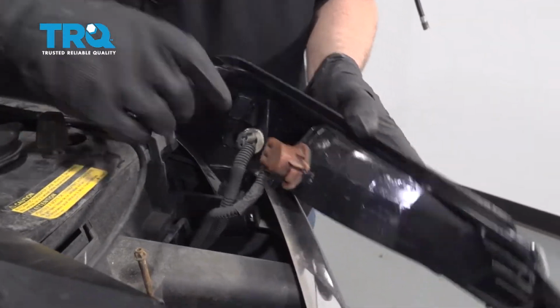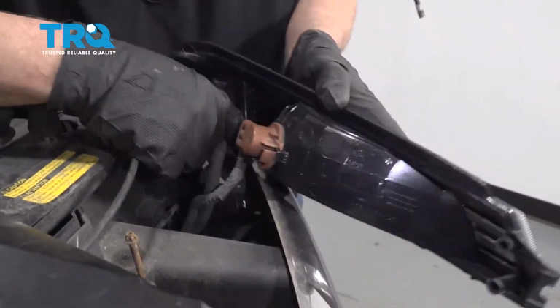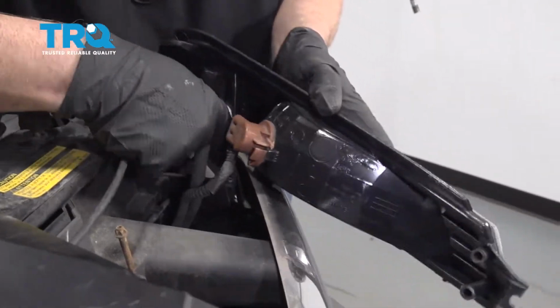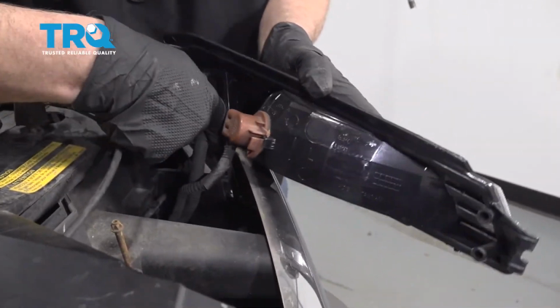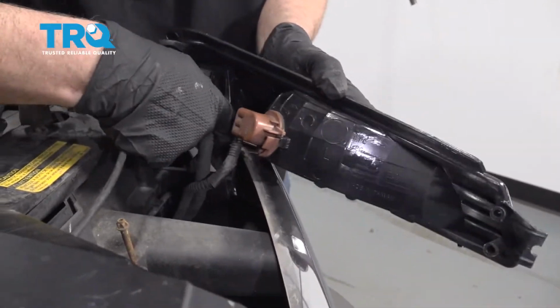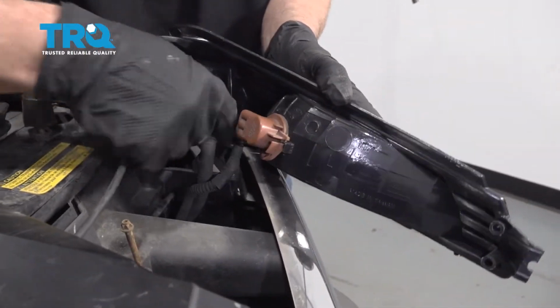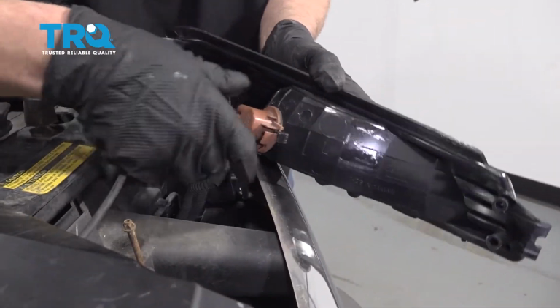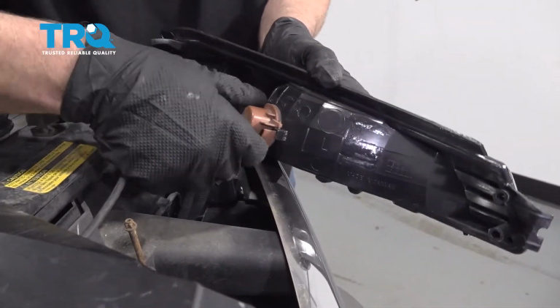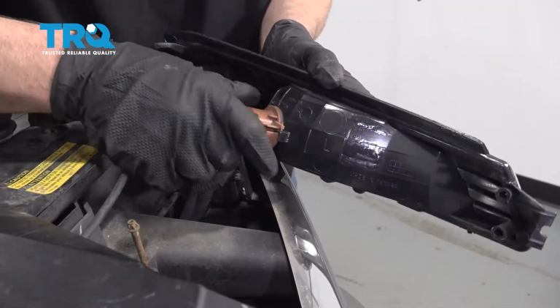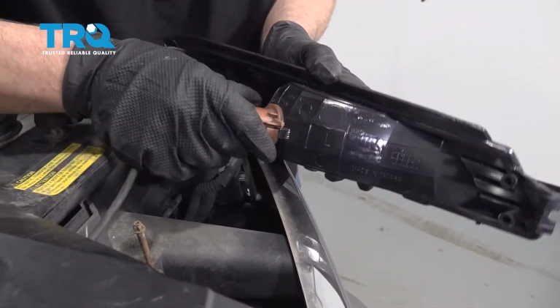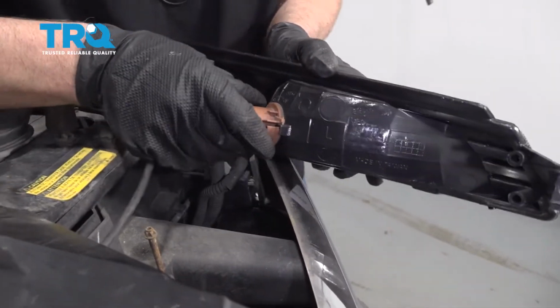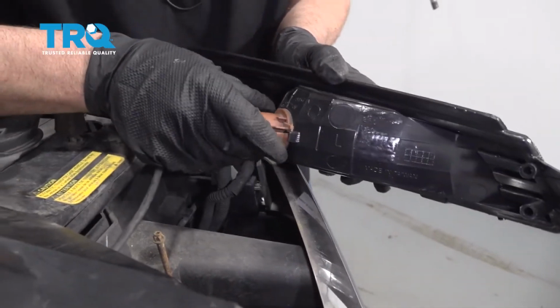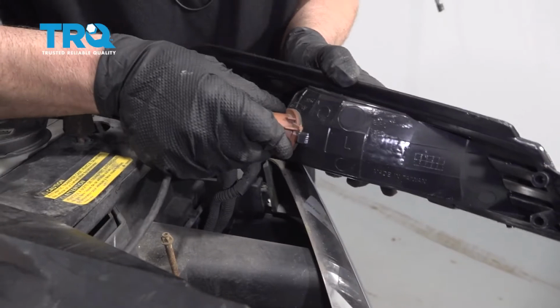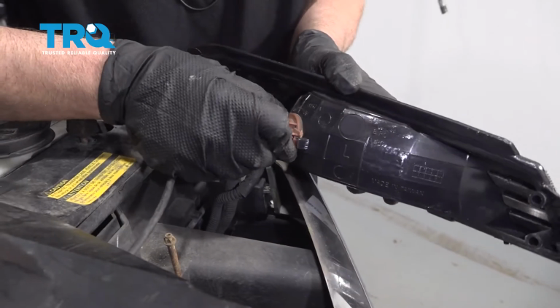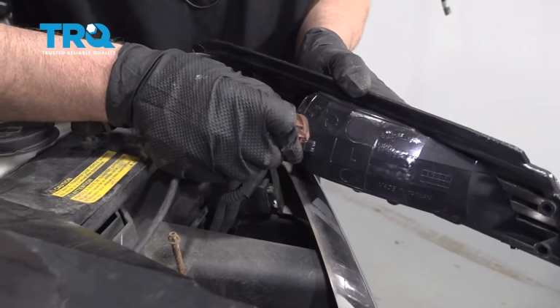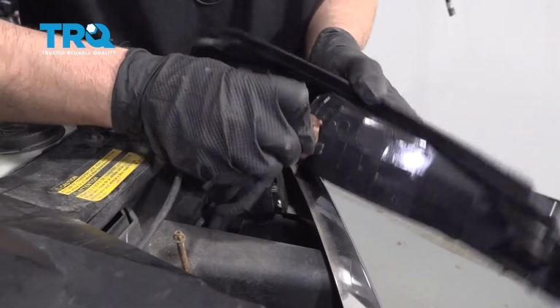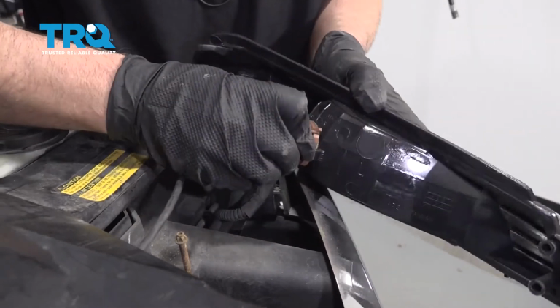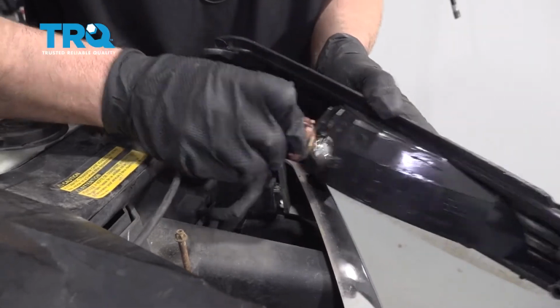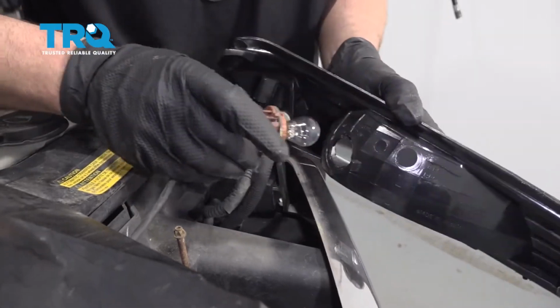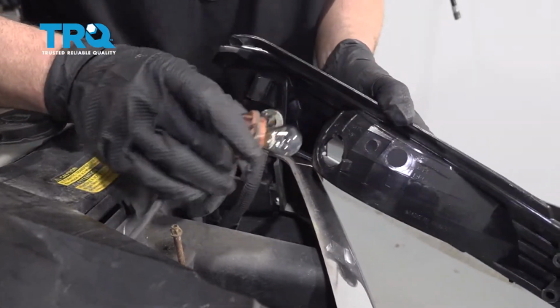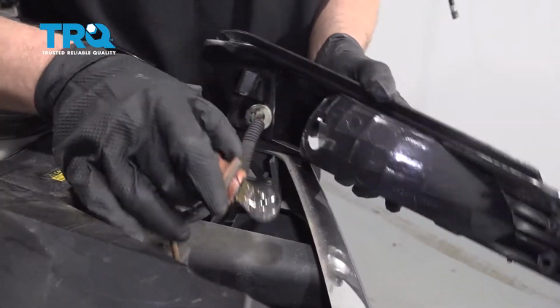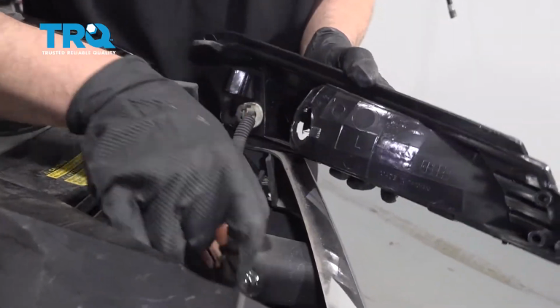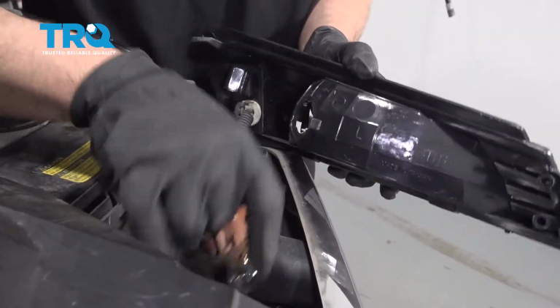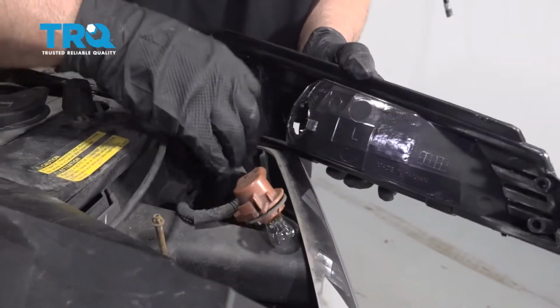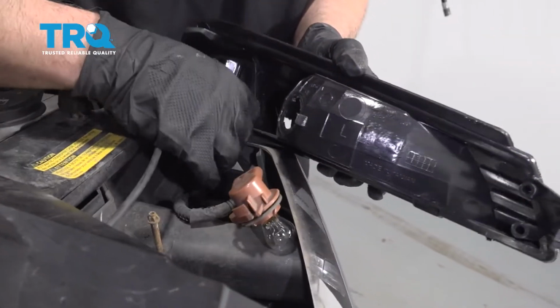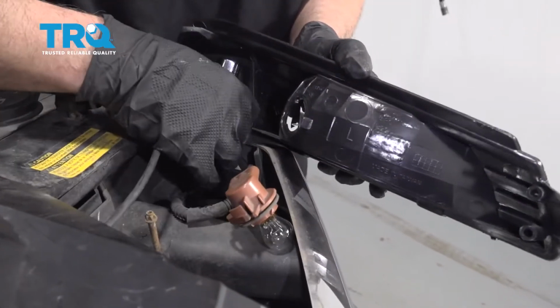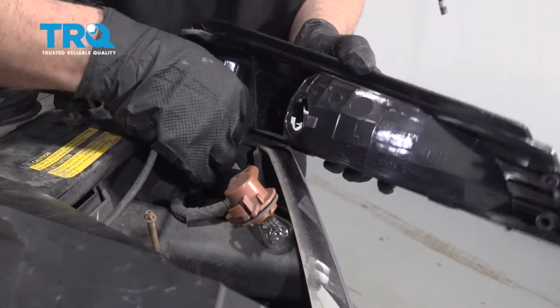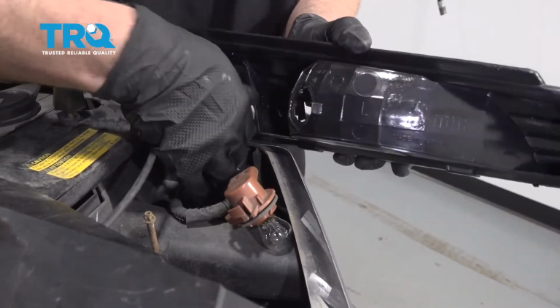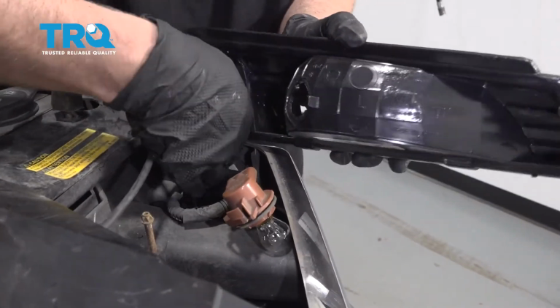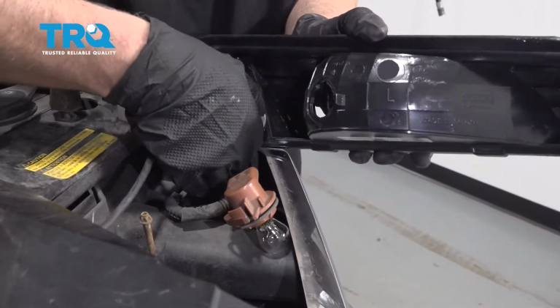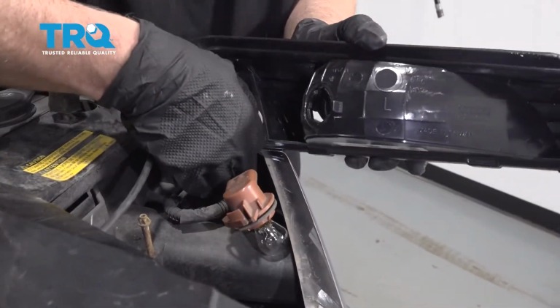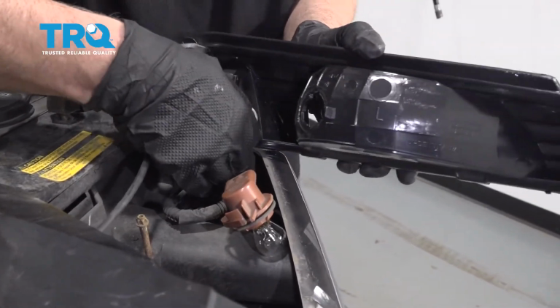You can disconnect the sockets. Just push down on this tab, twist, and this one just twists.